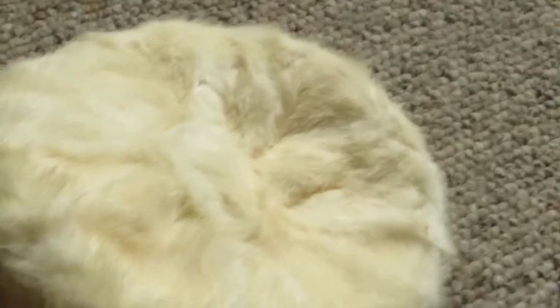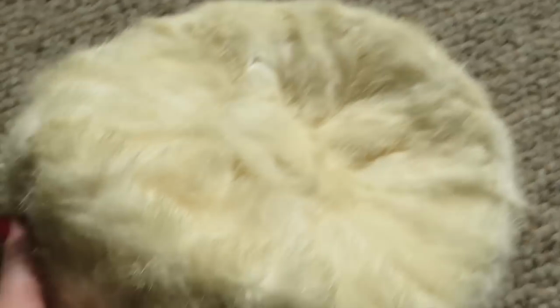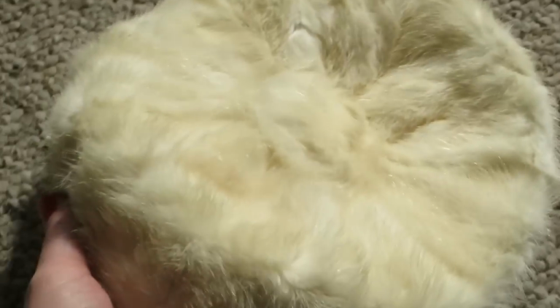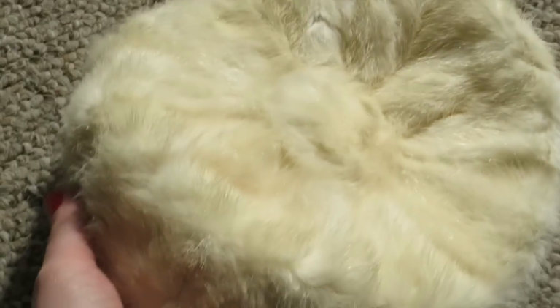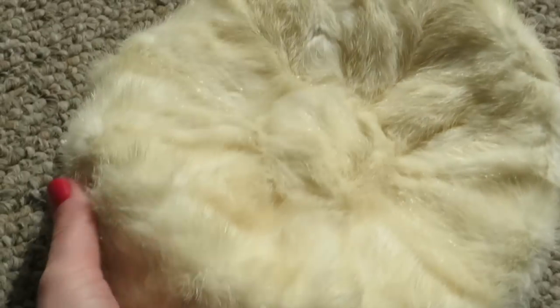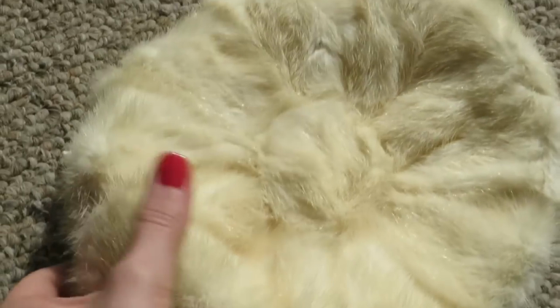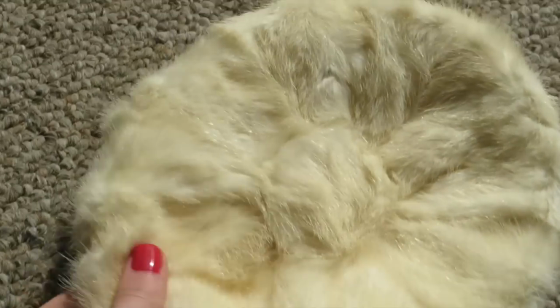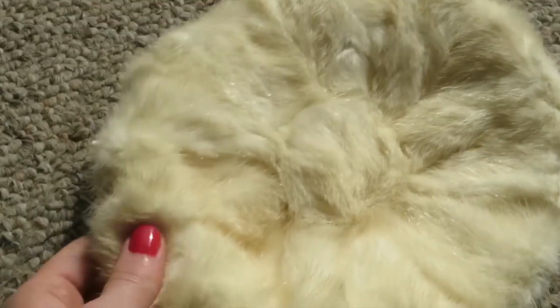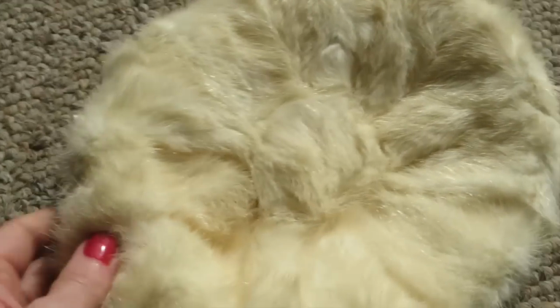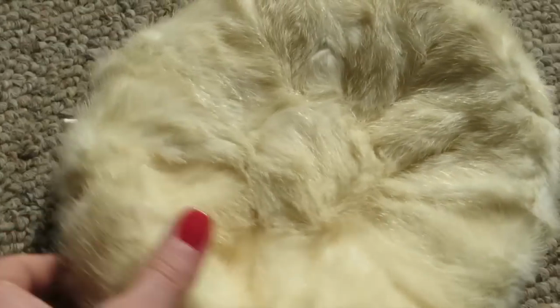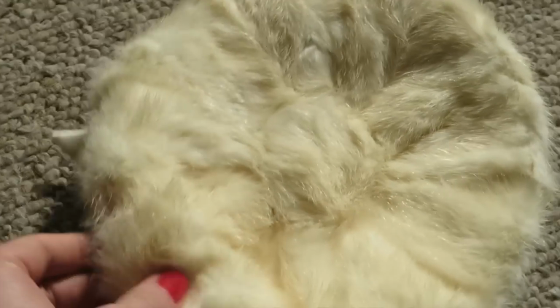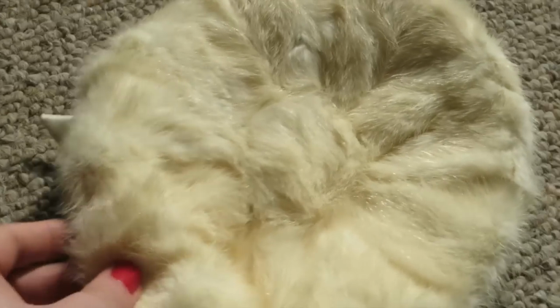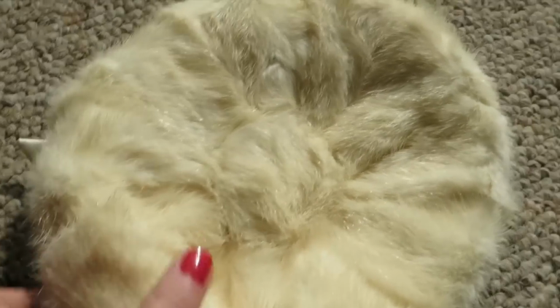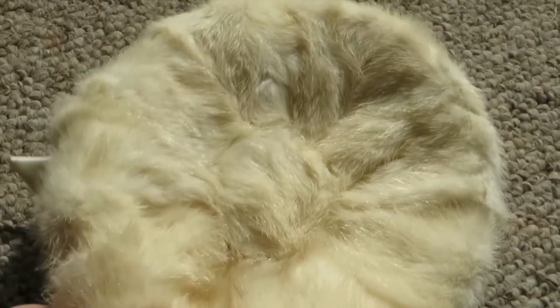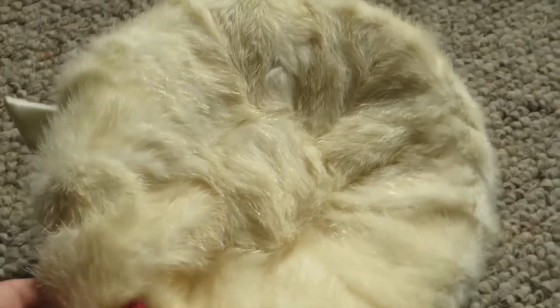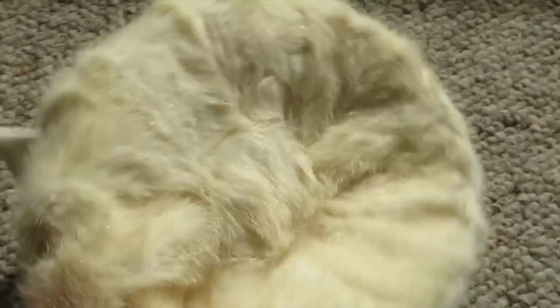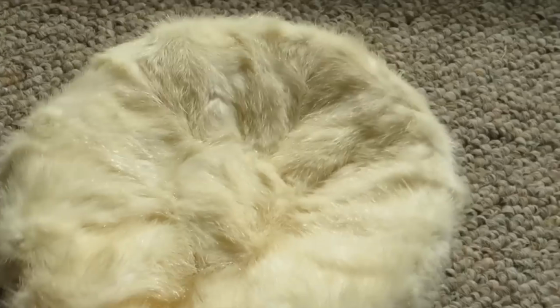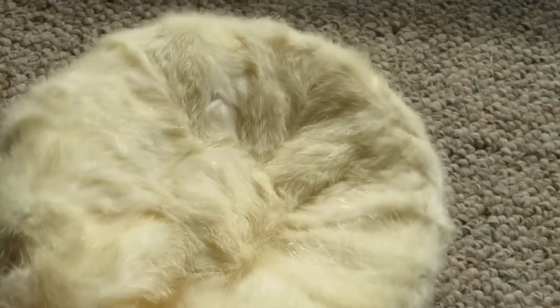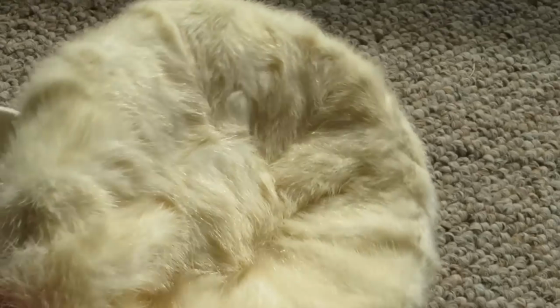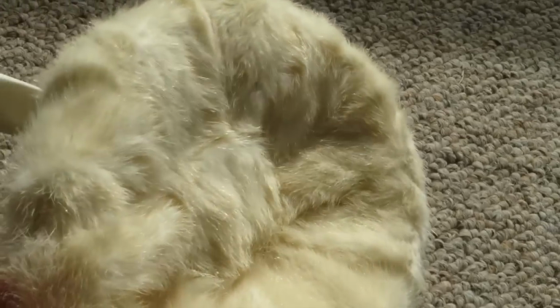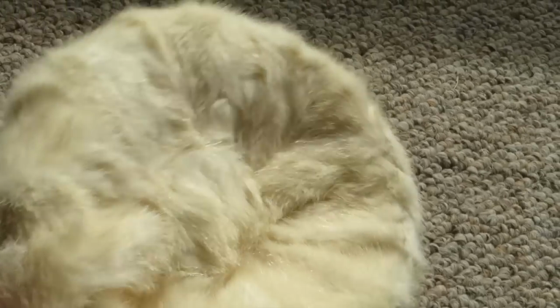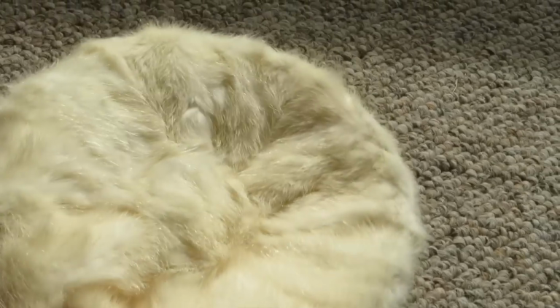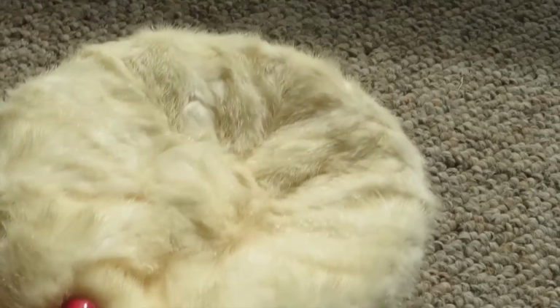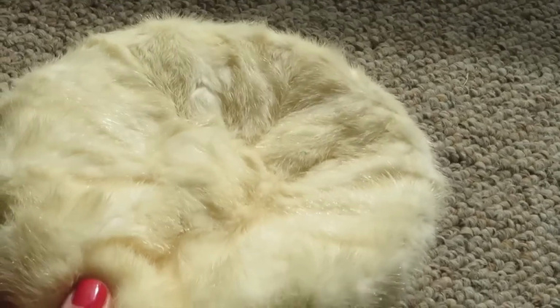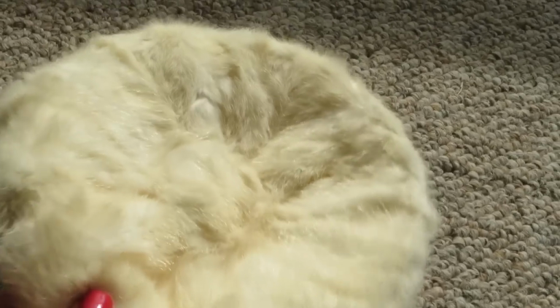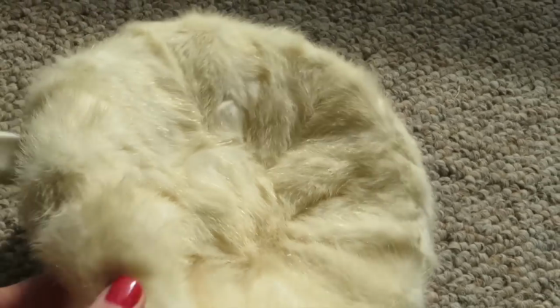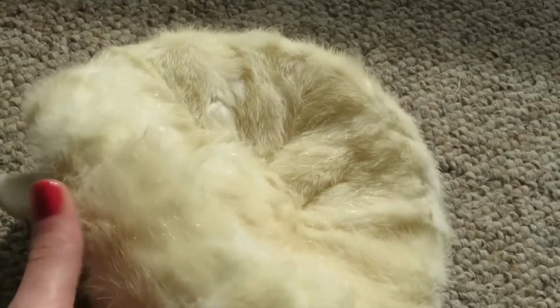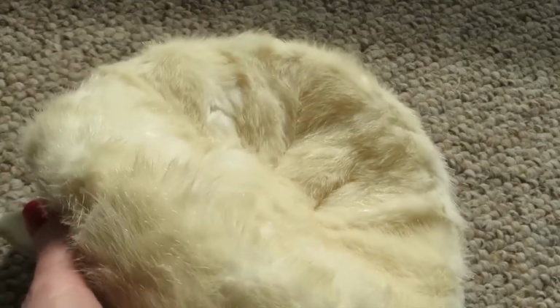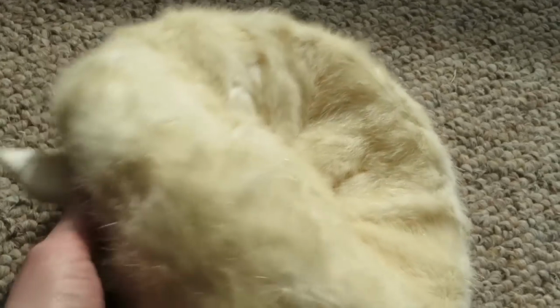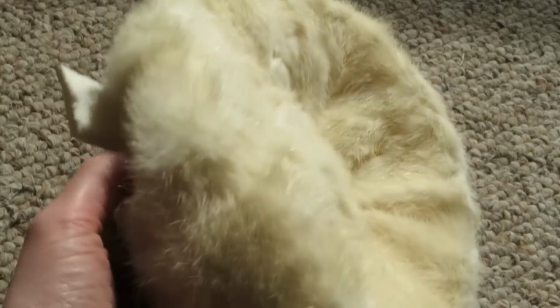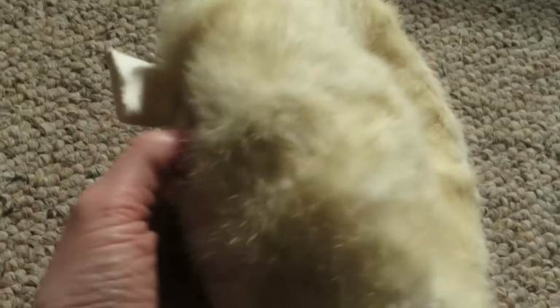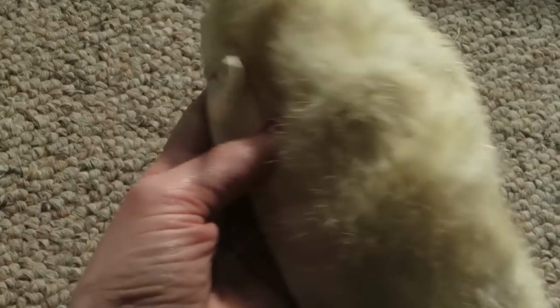Oh, and it has this great thing on the top — it has a little center portion and then spirals outwards, which is super cute.